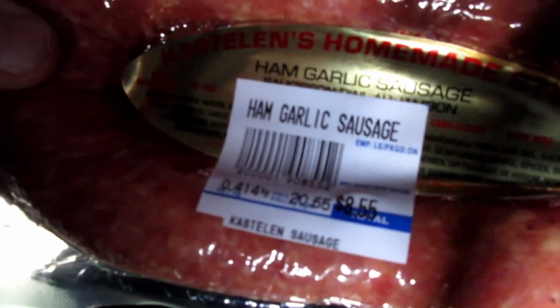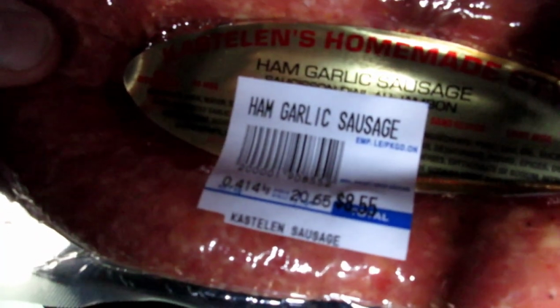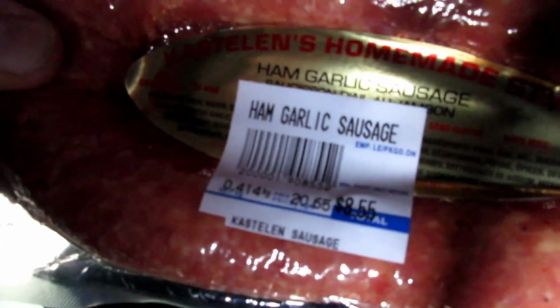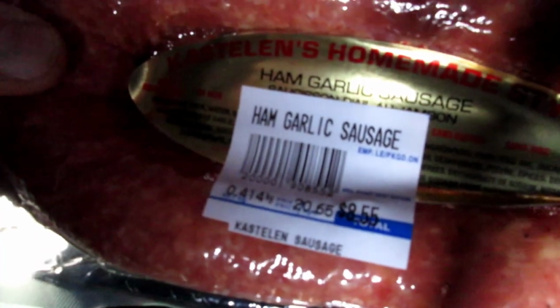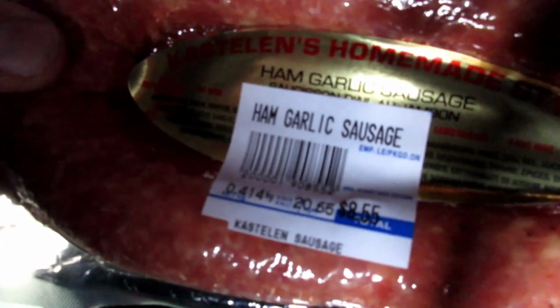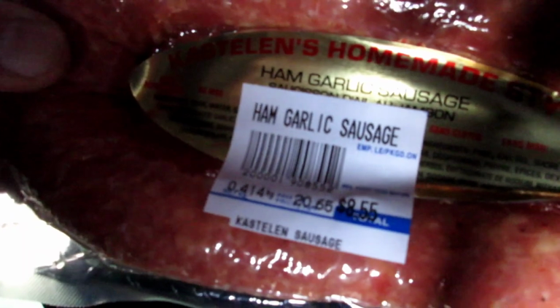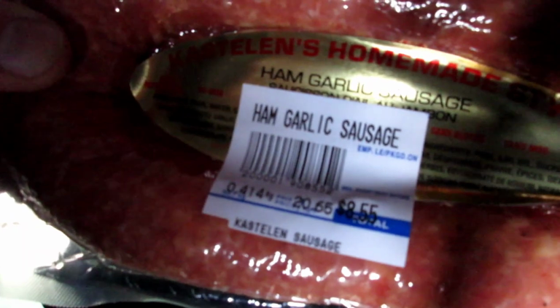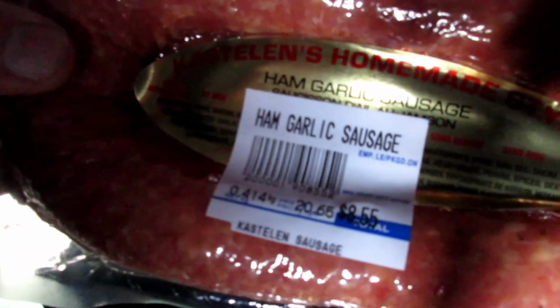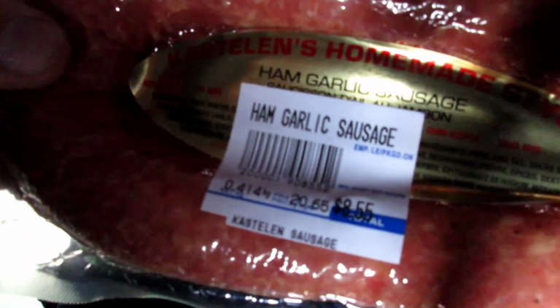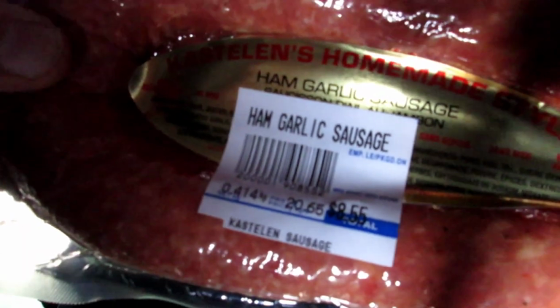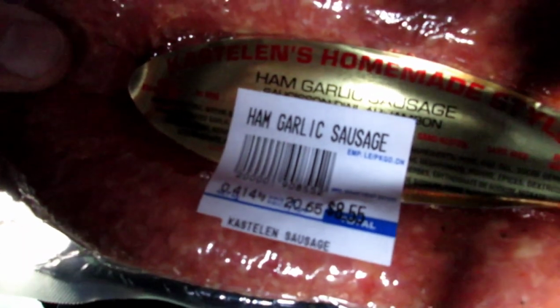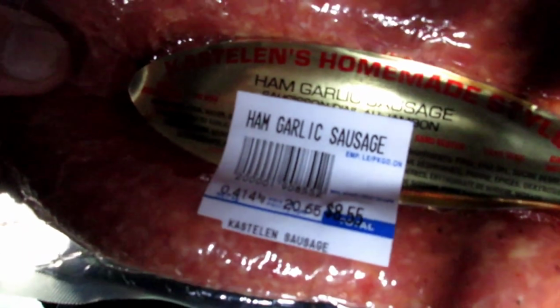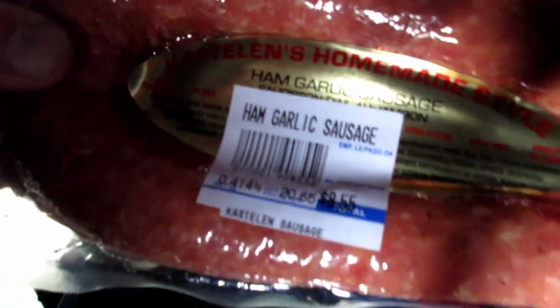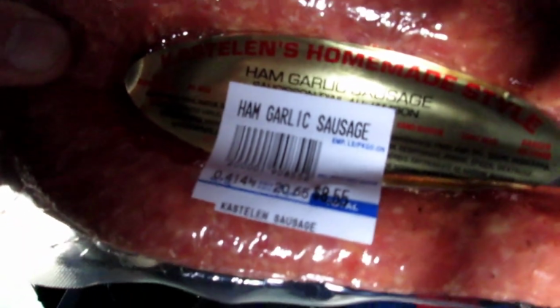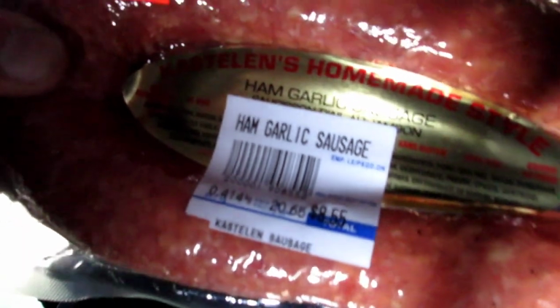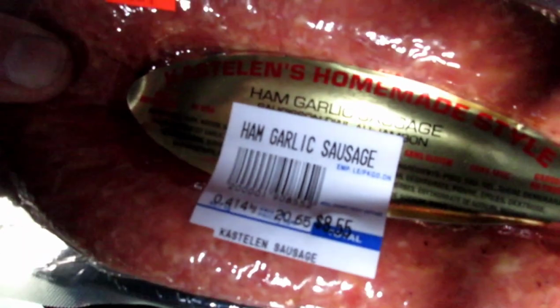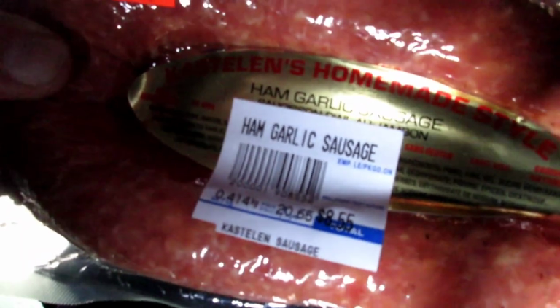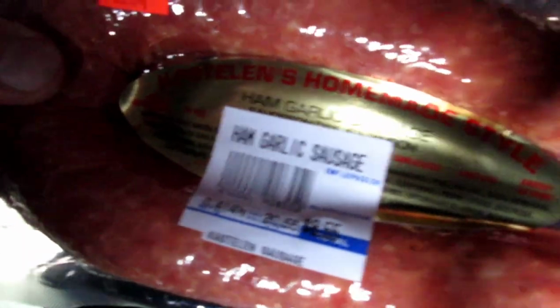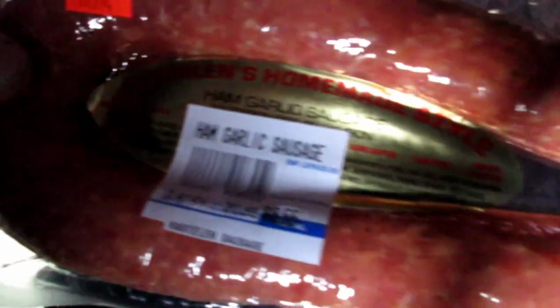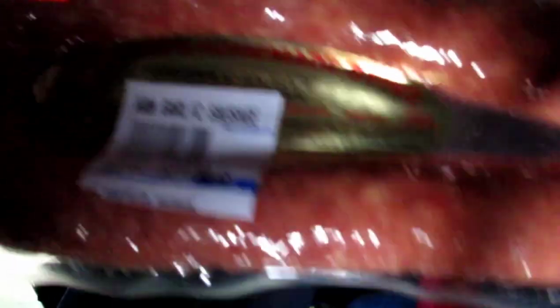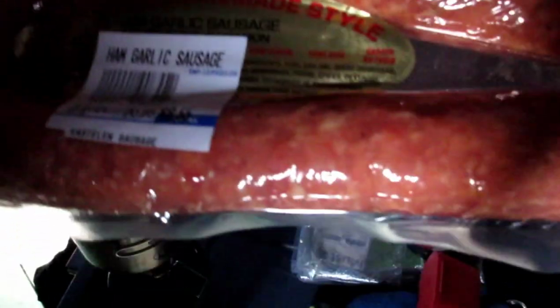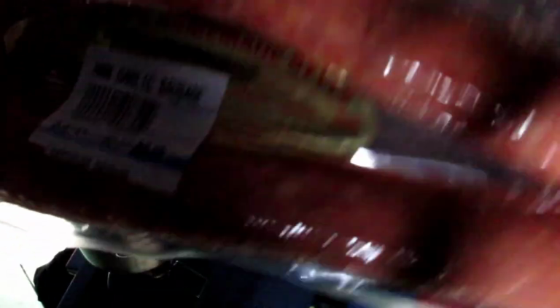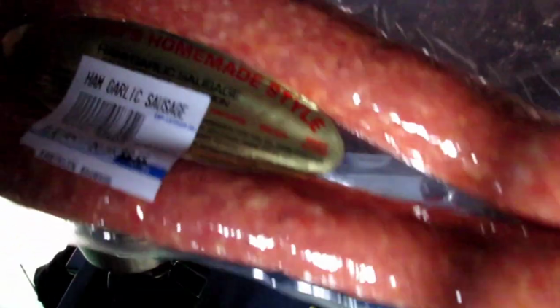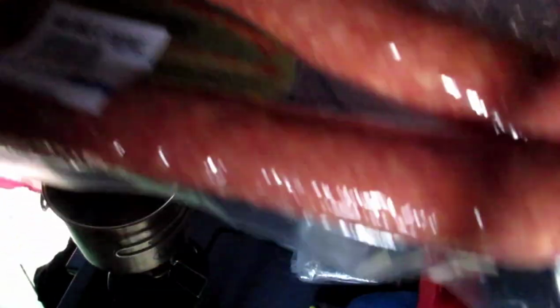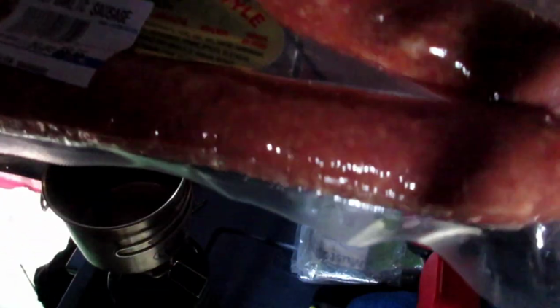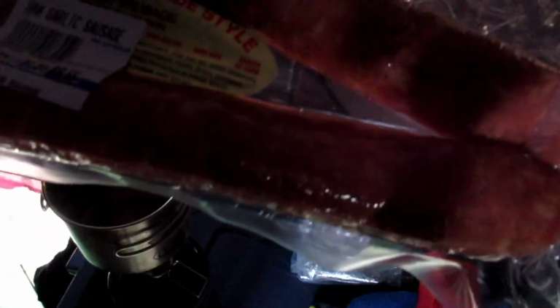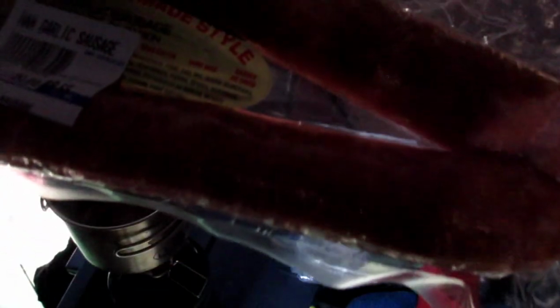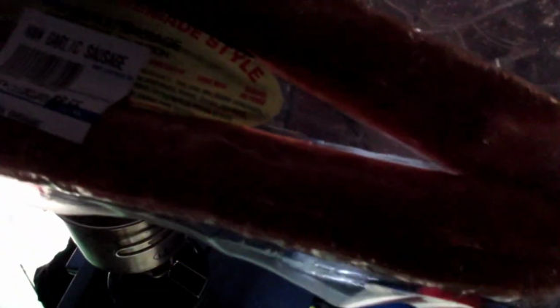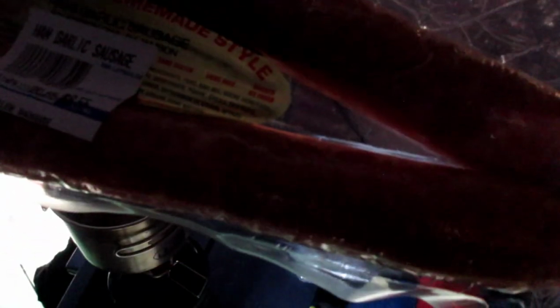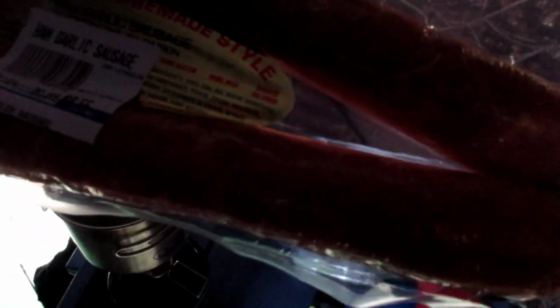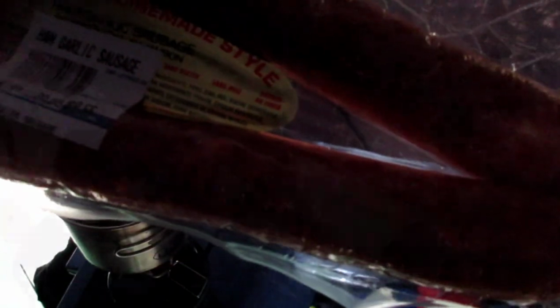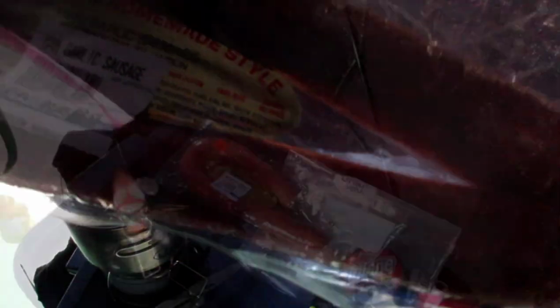Today we're doing up some ham garlic sausage — going to put them on some buns with some mustard. Let's get cooking.